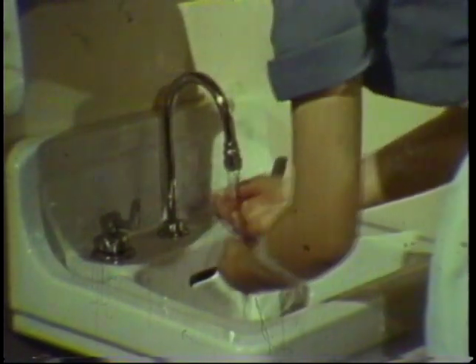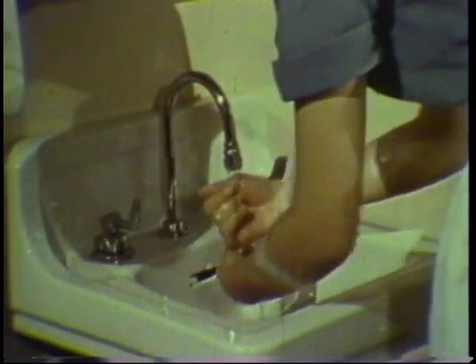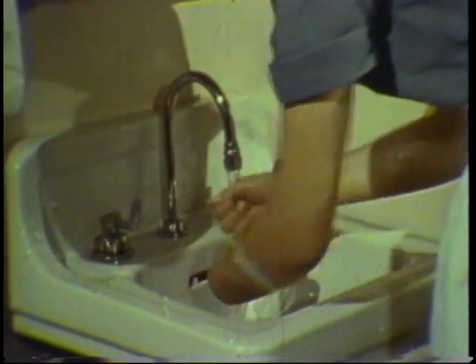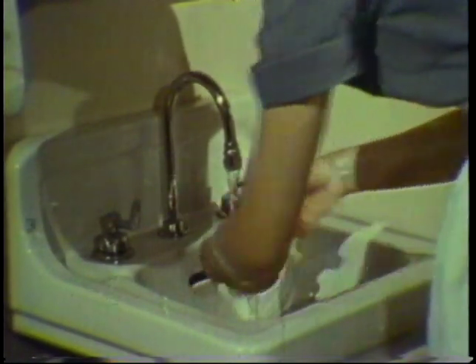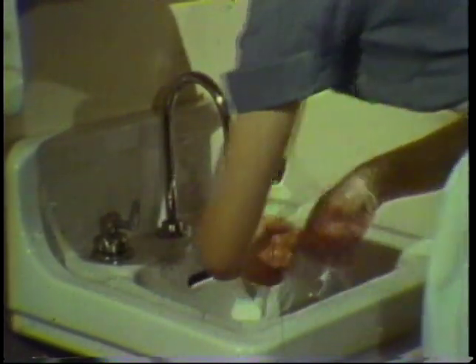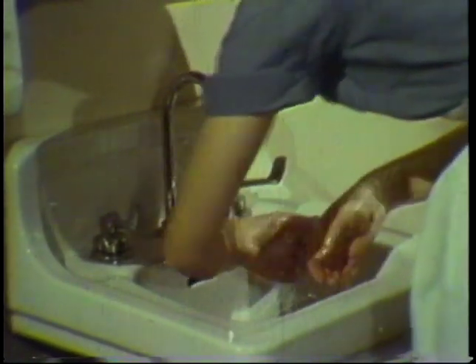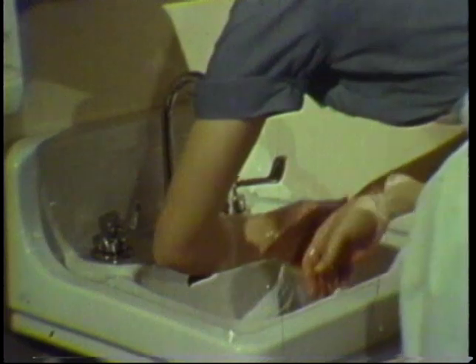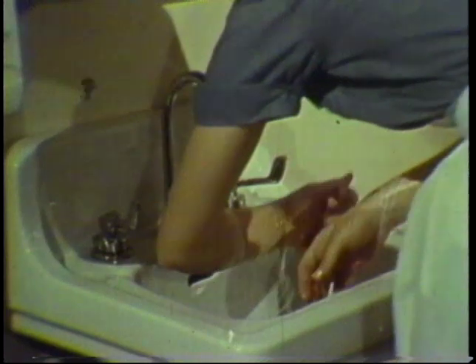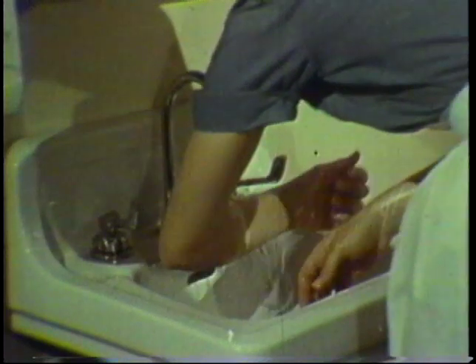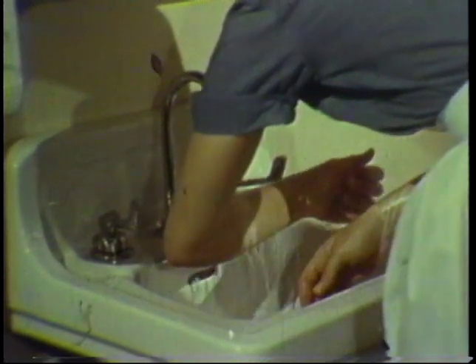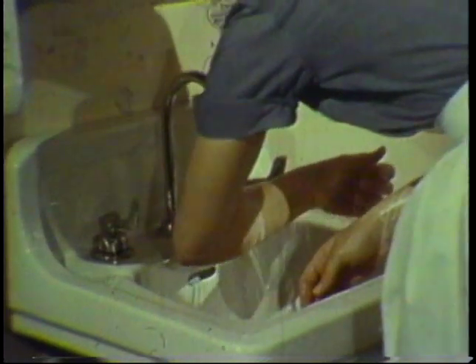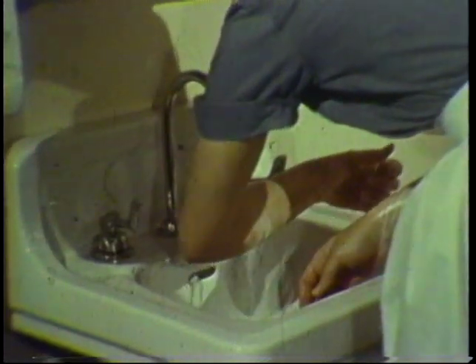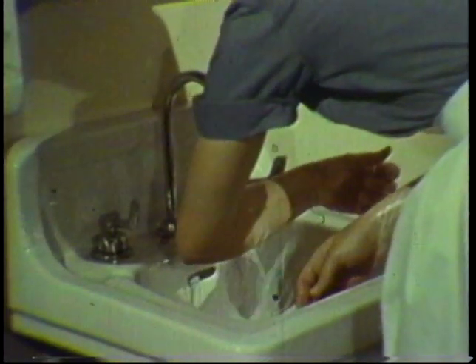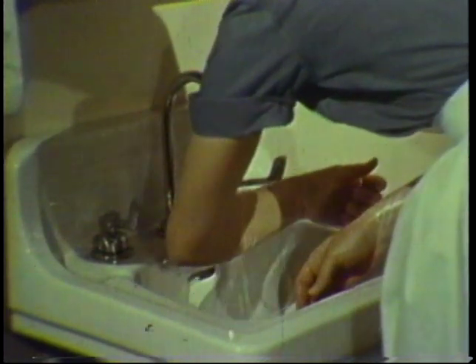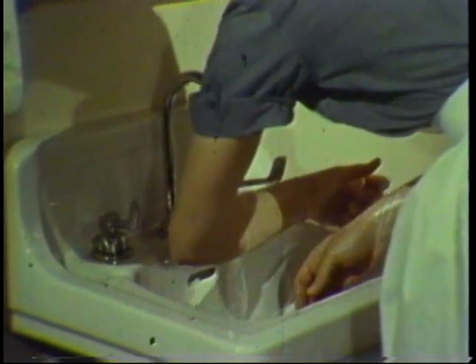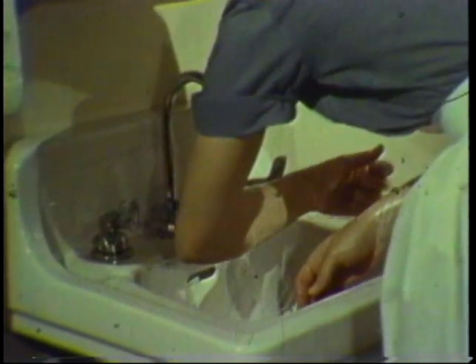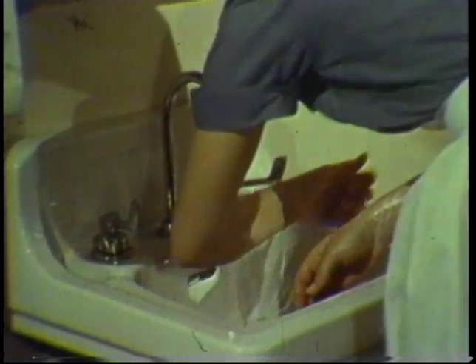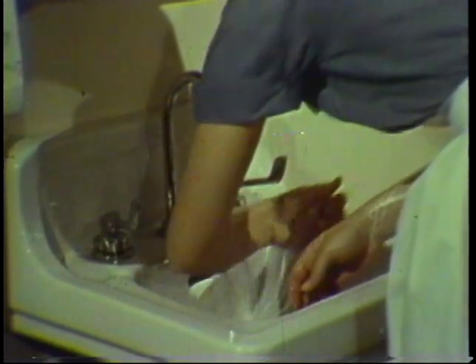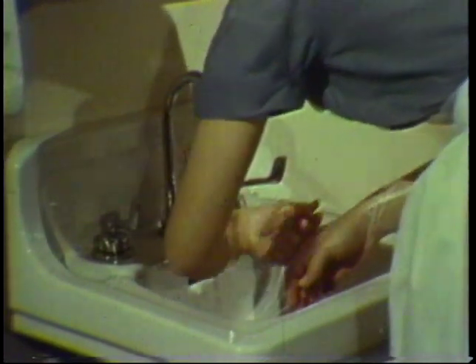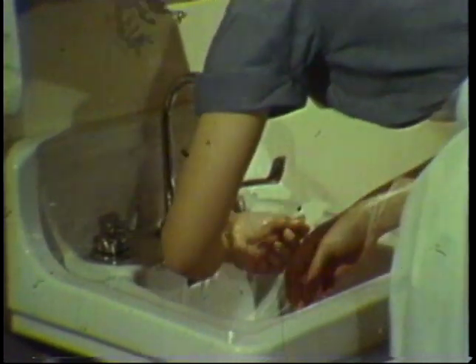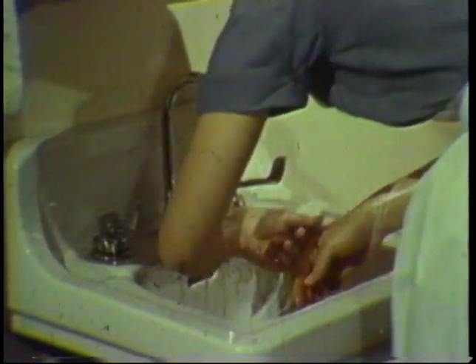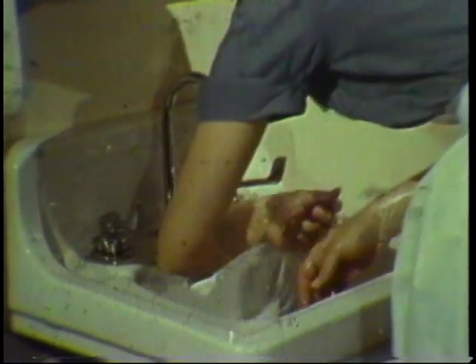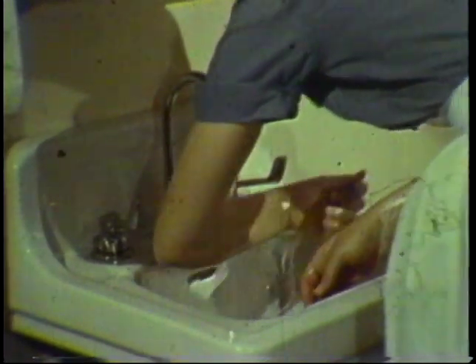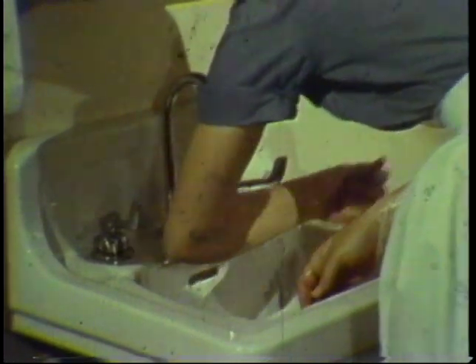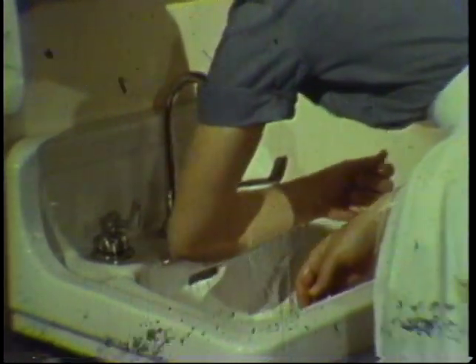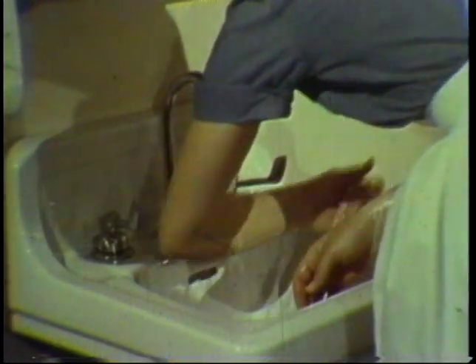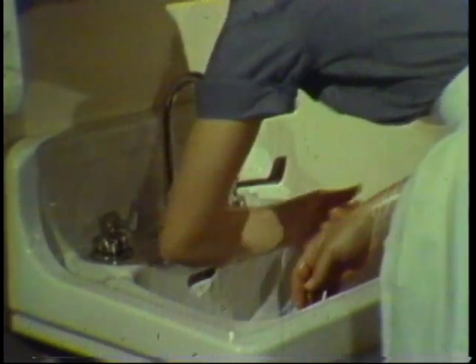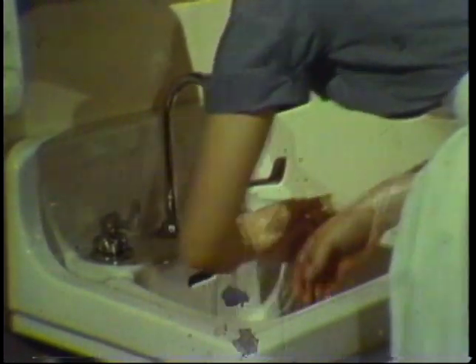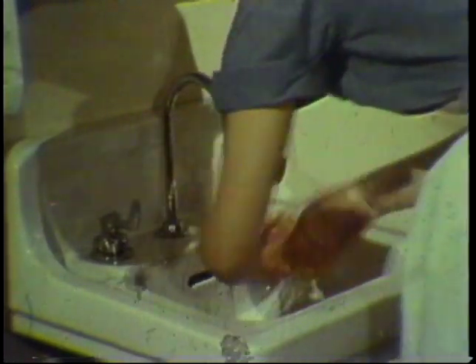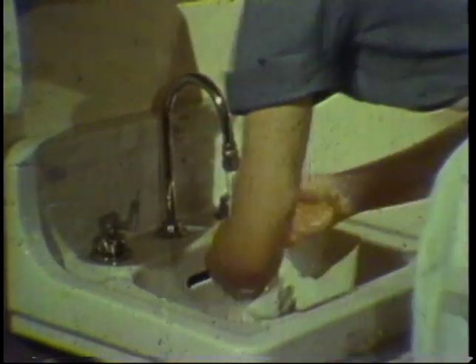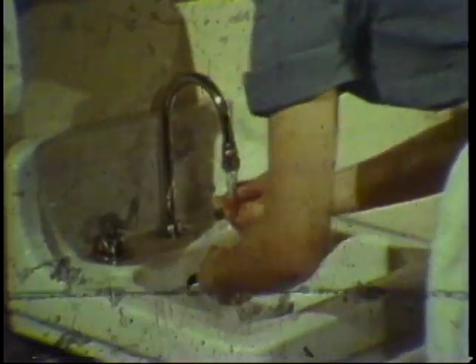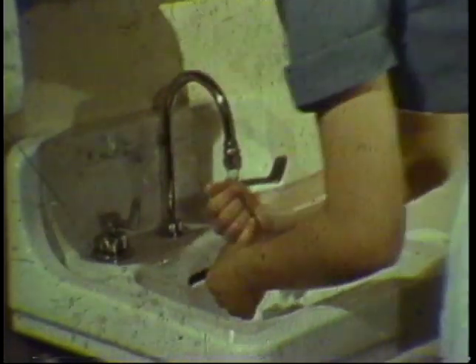Always rinse carefully, allowing the water to flow from the forearms toward the fingertips.